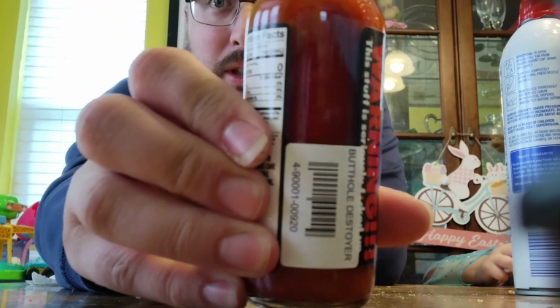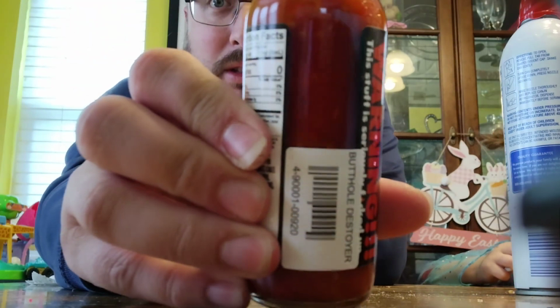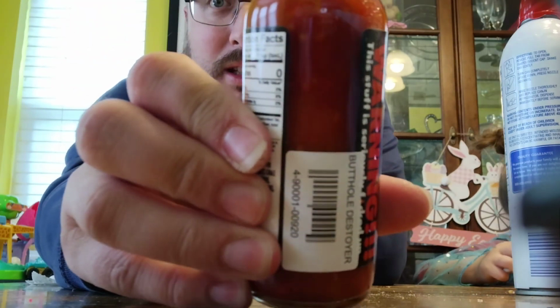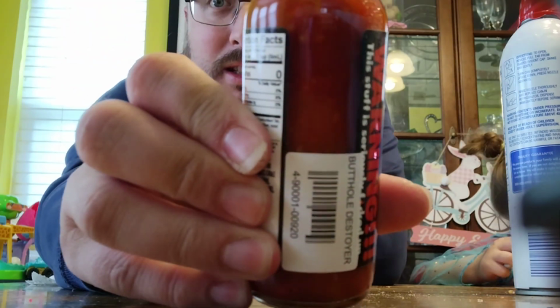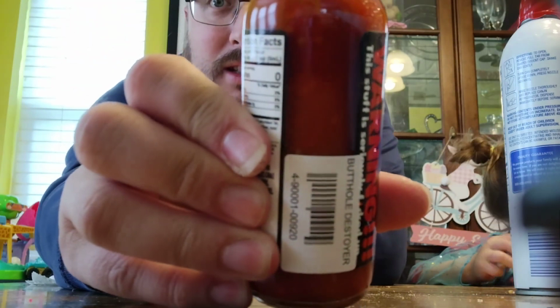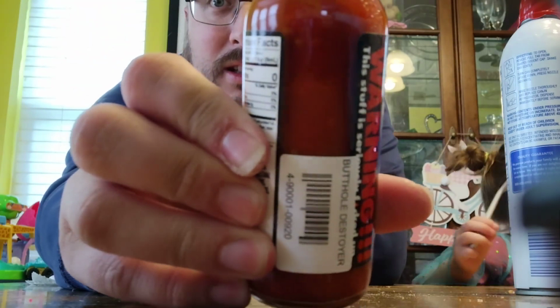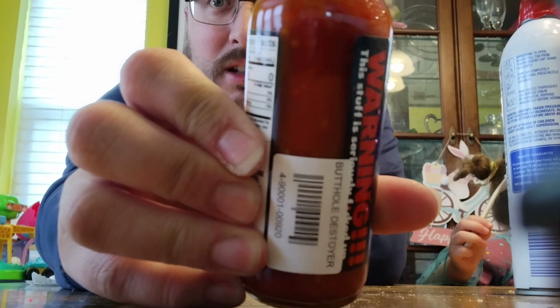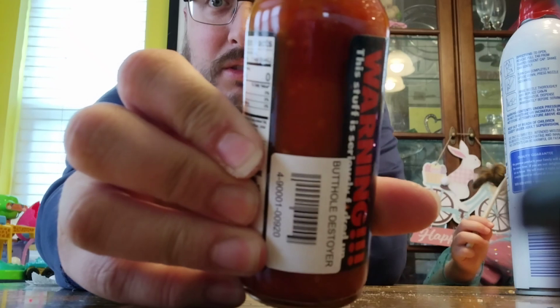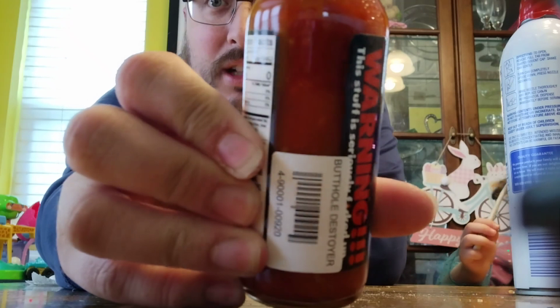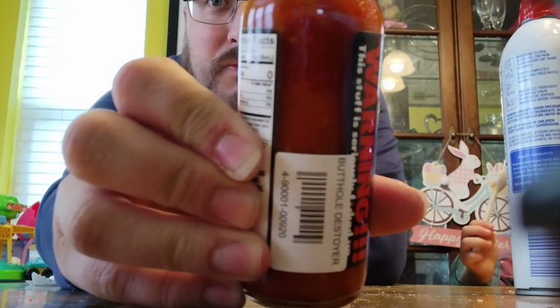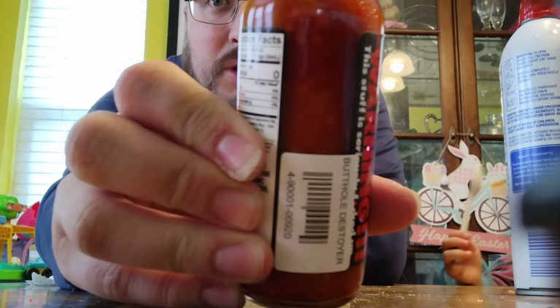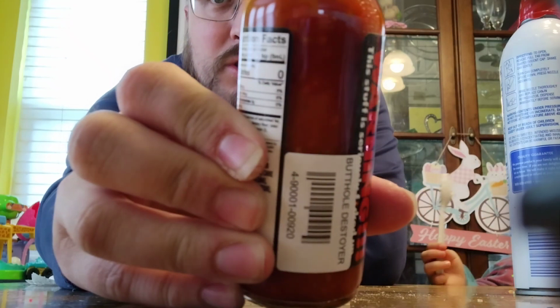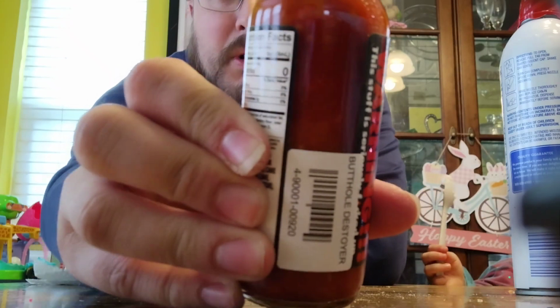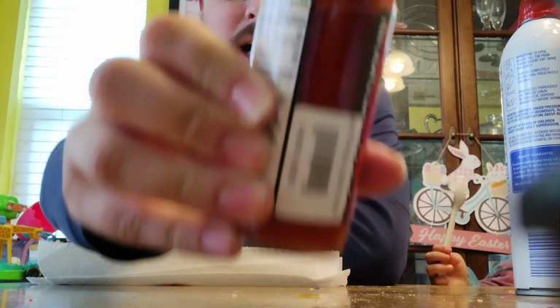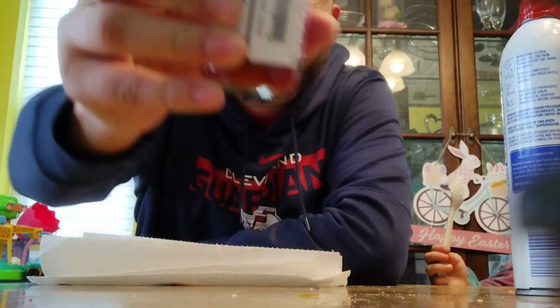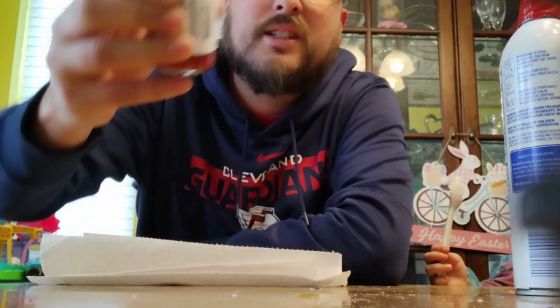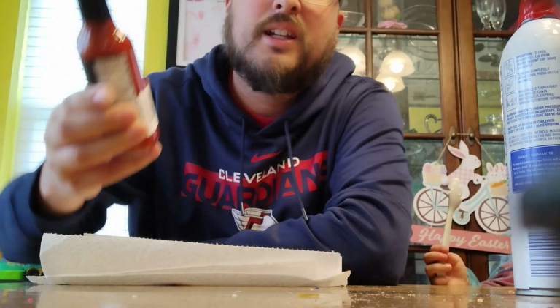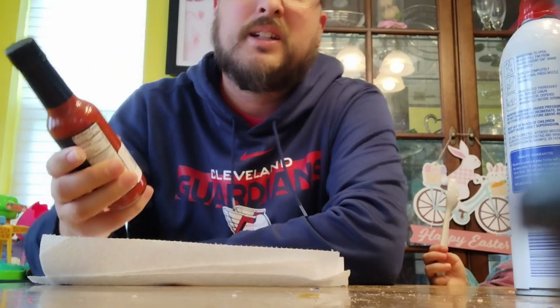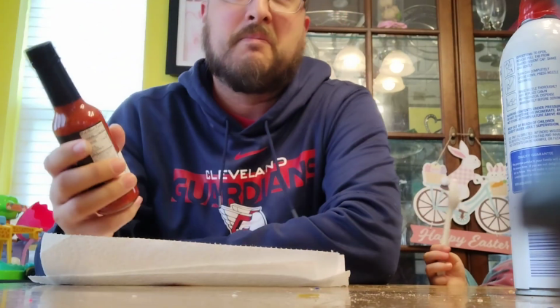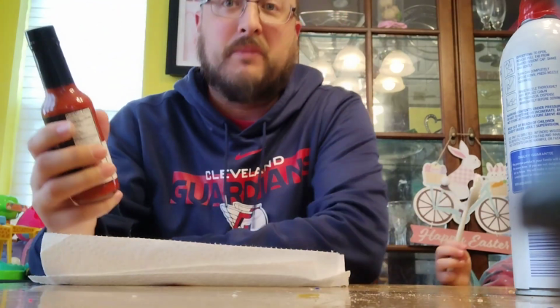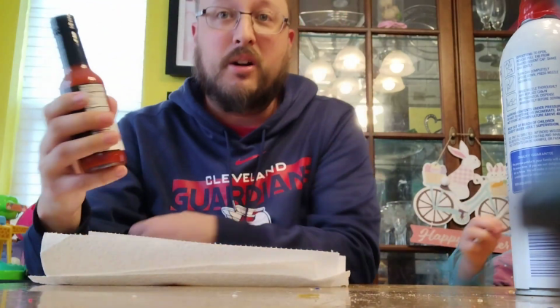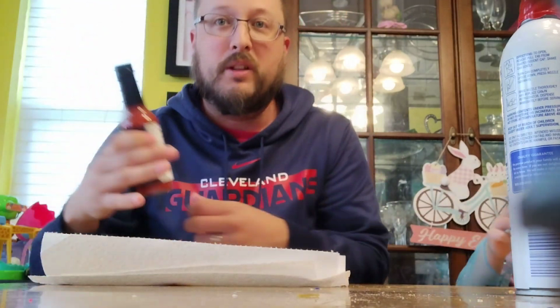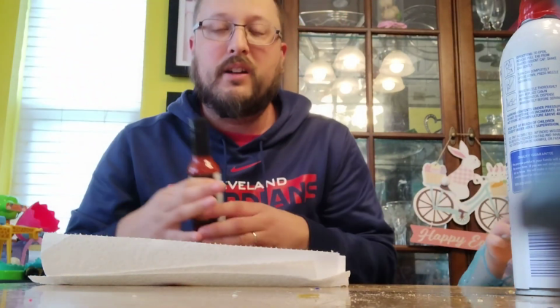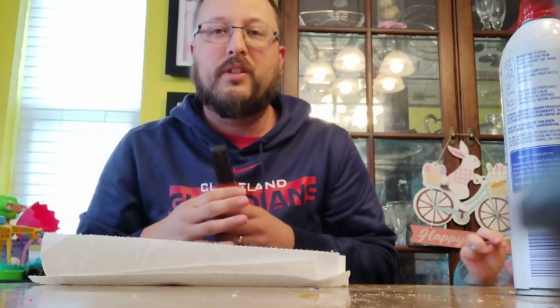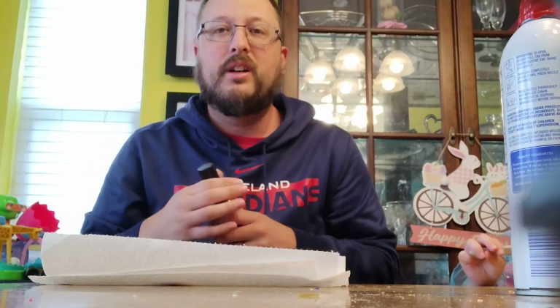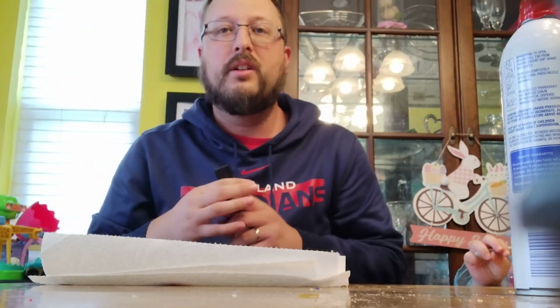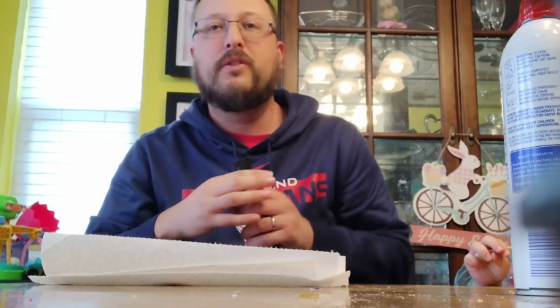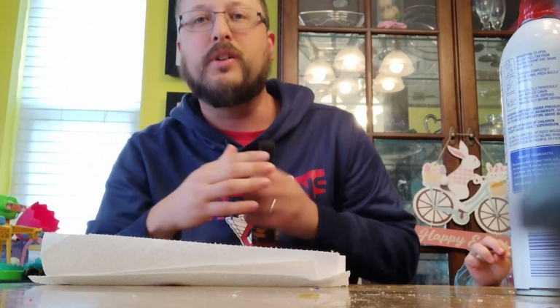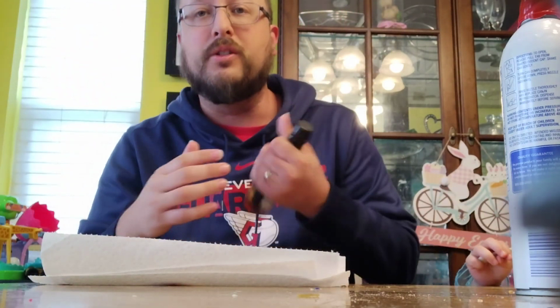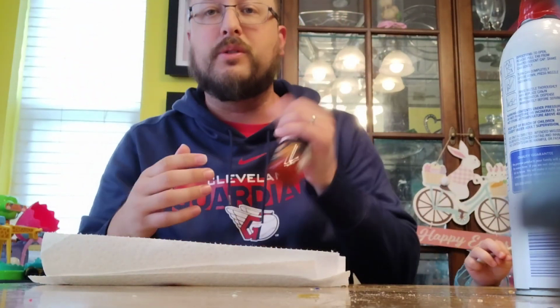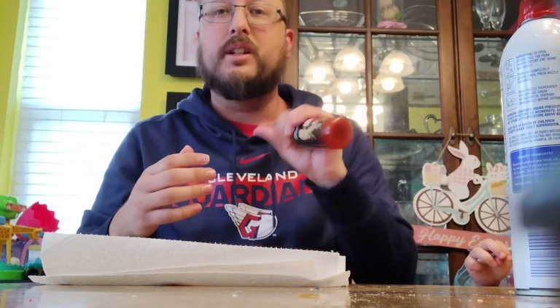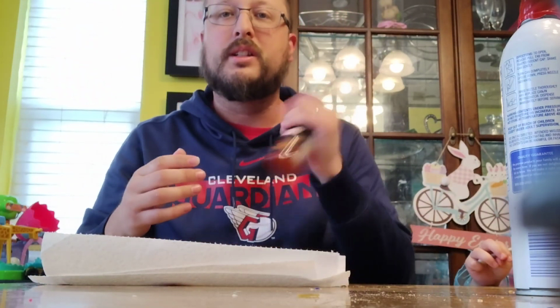You can see the seeds in there, so it's super hot. Not a whole lot of frills with this.